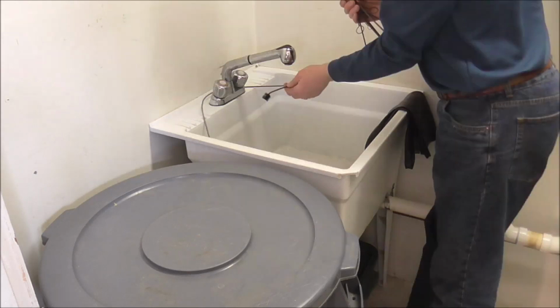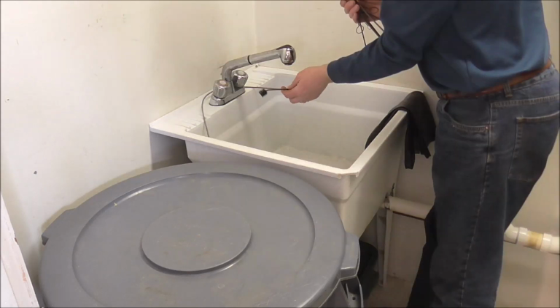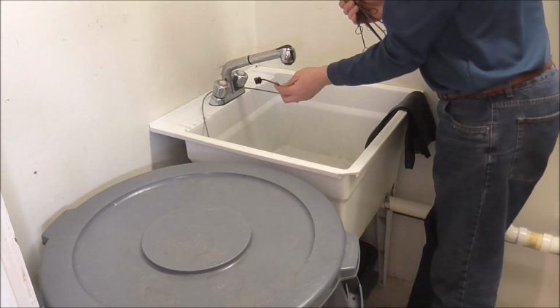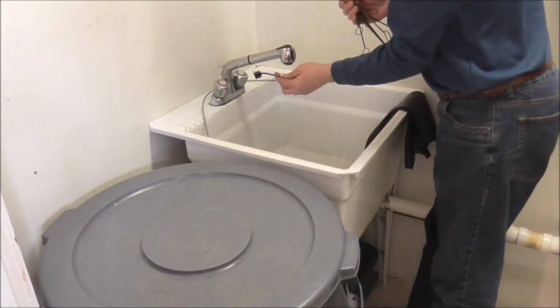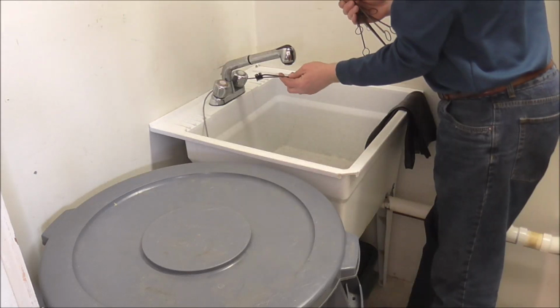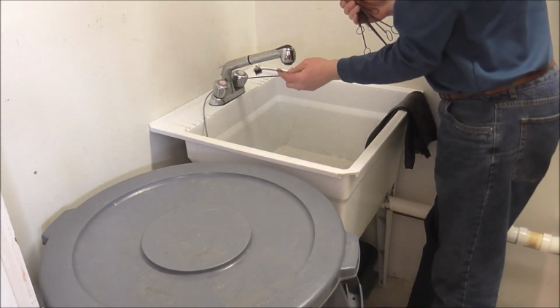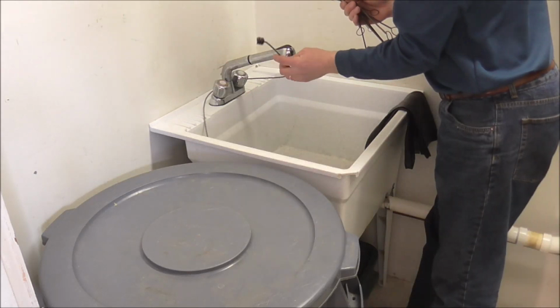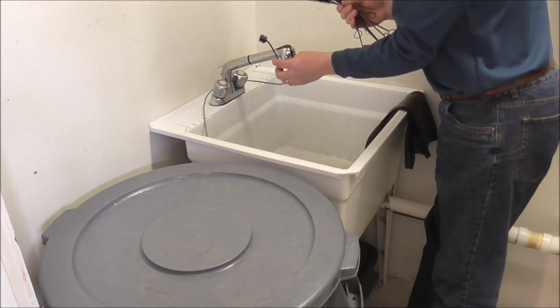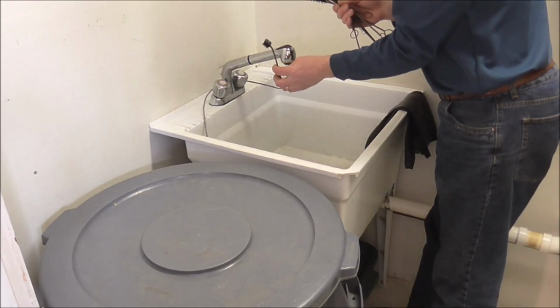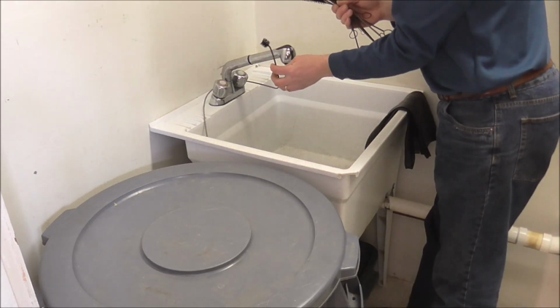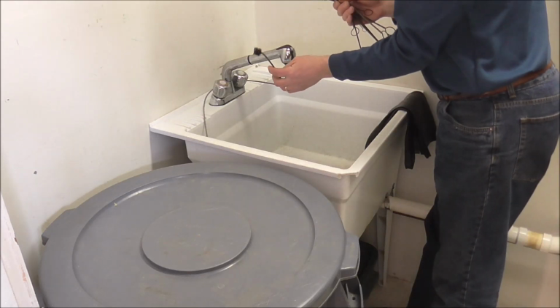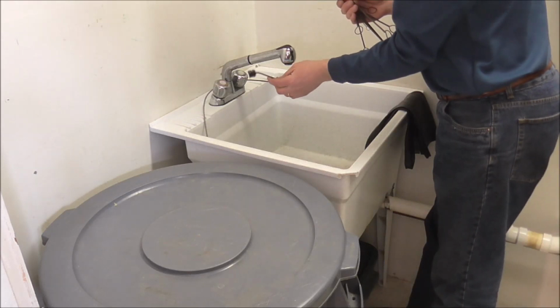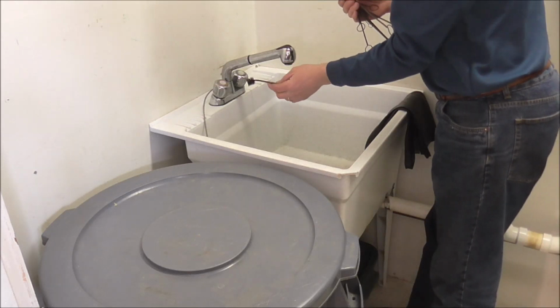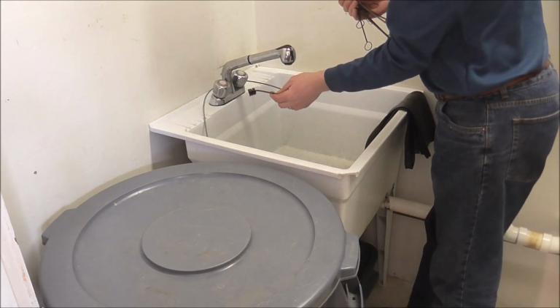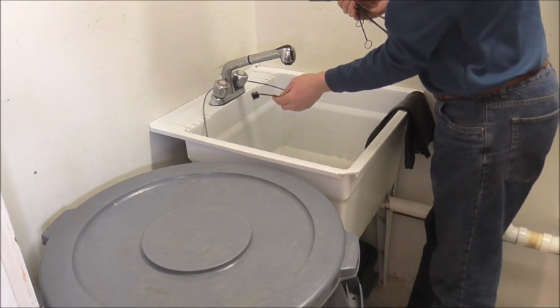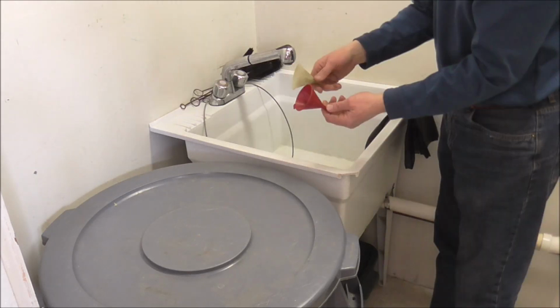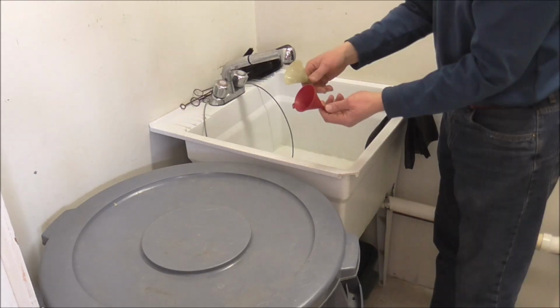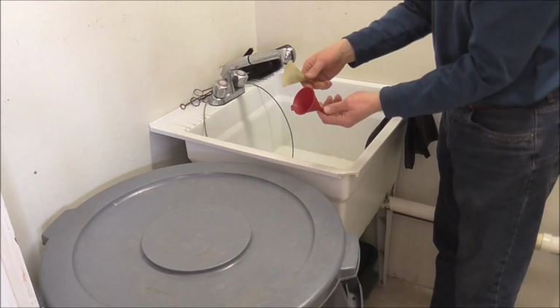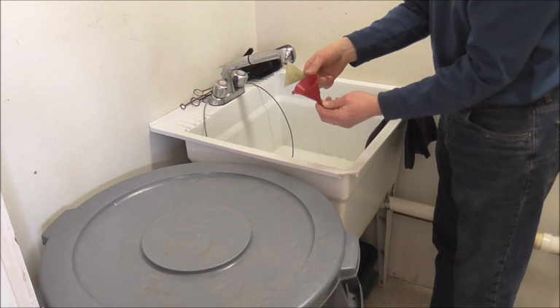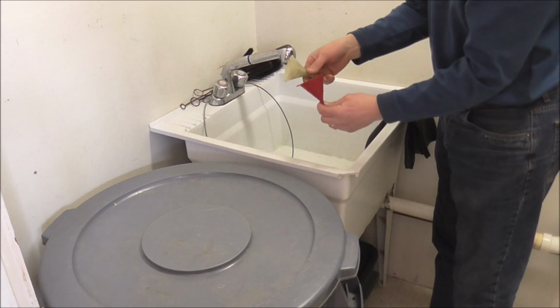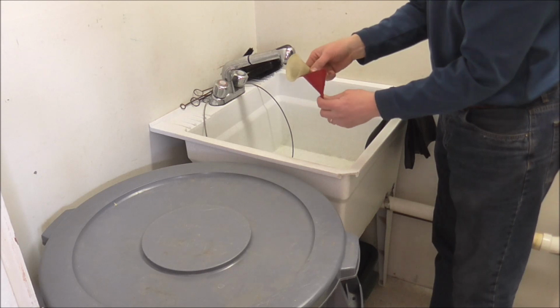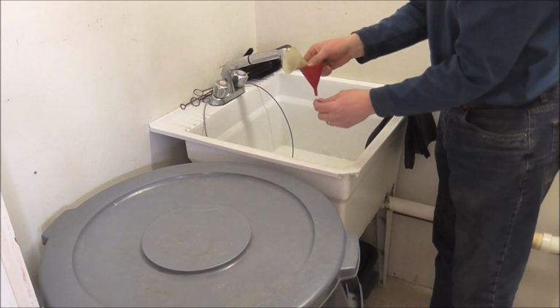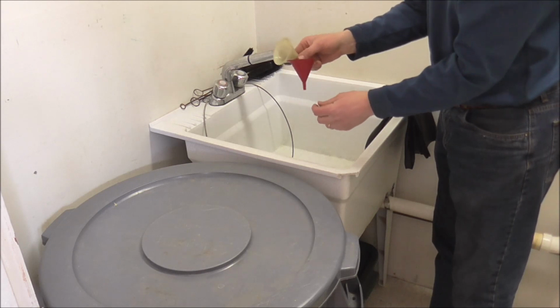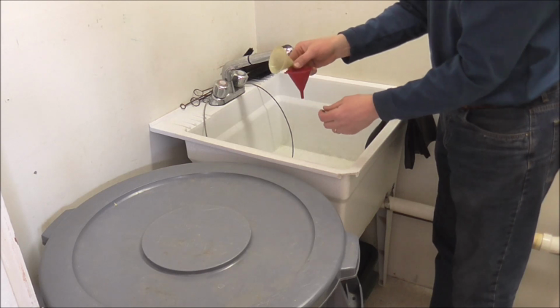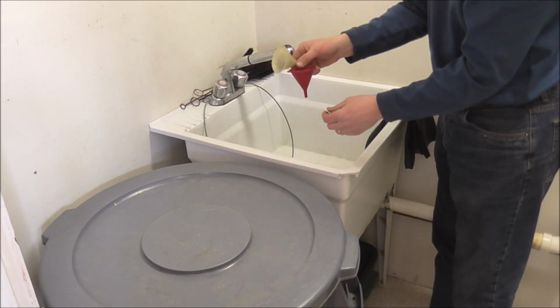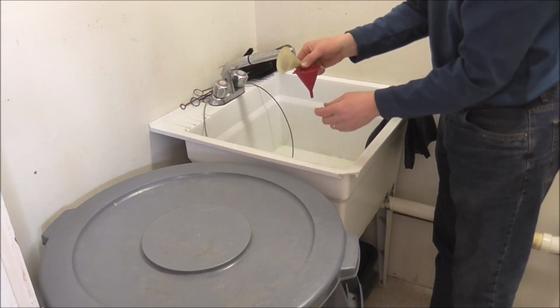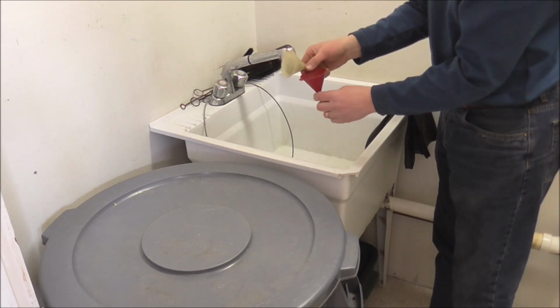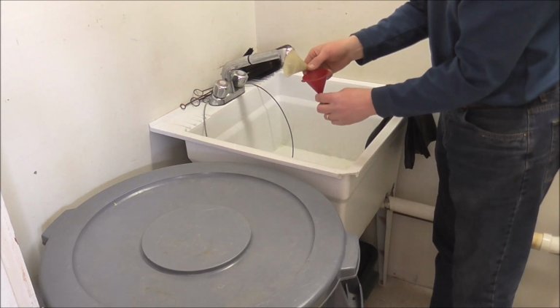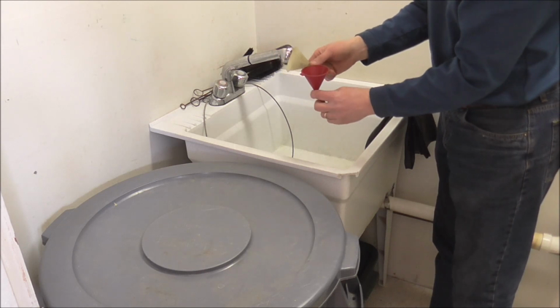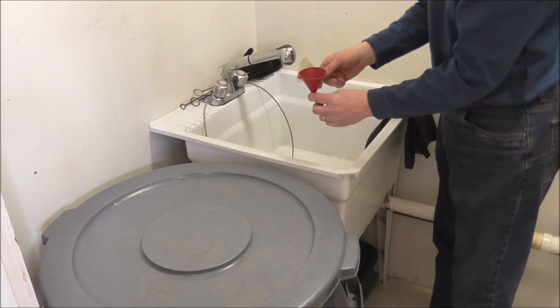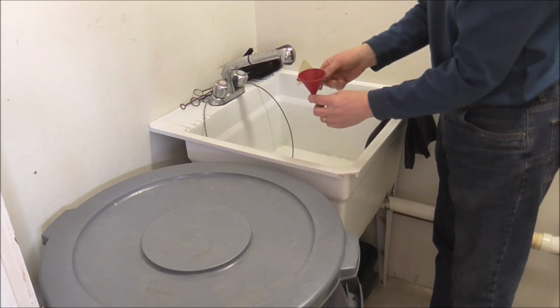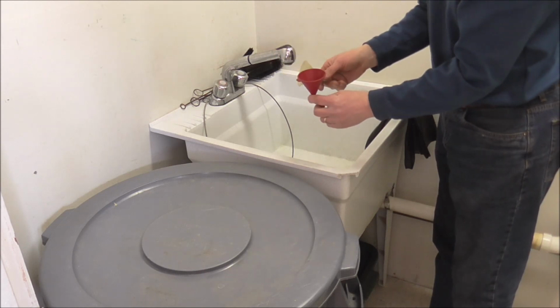I also have the cleaning snake to clean around the curves on the instruments, and I also have some funnels if I need to pour some chemicals into the instrument.